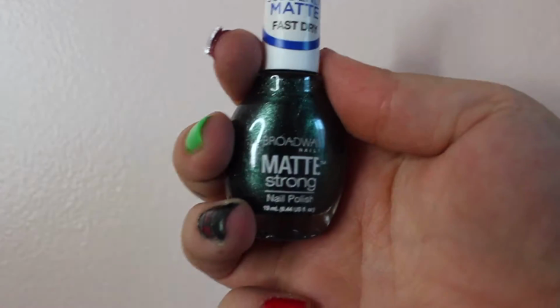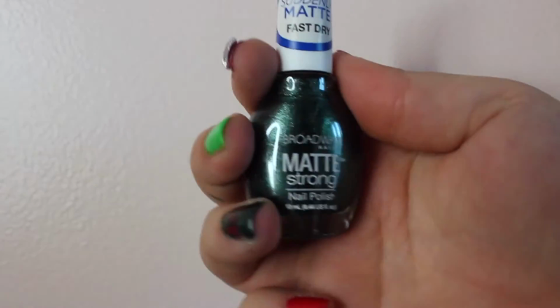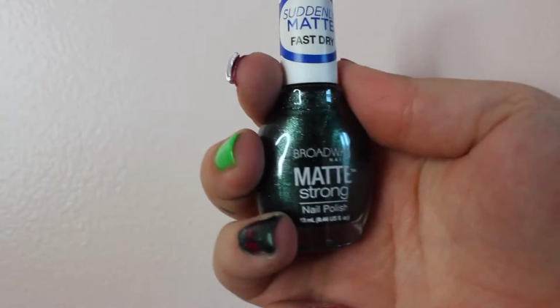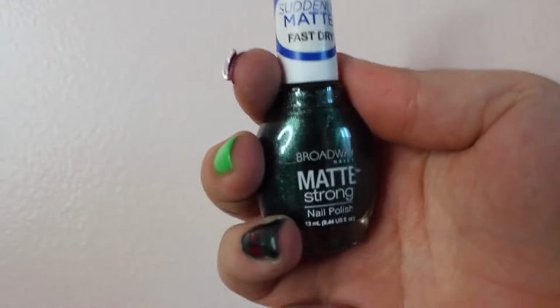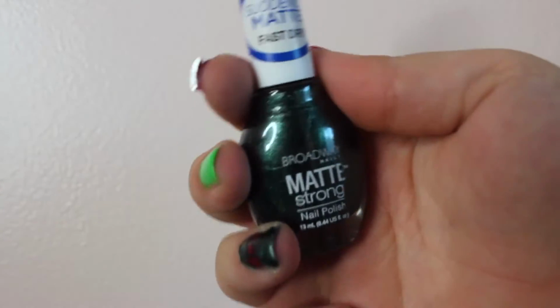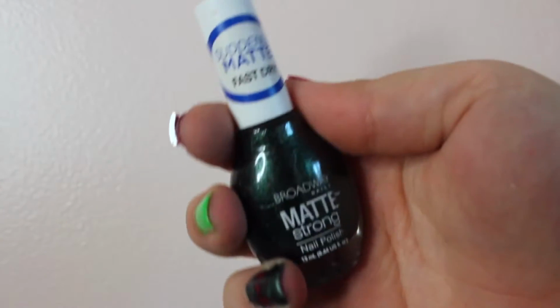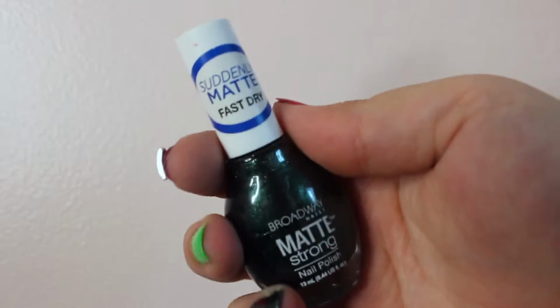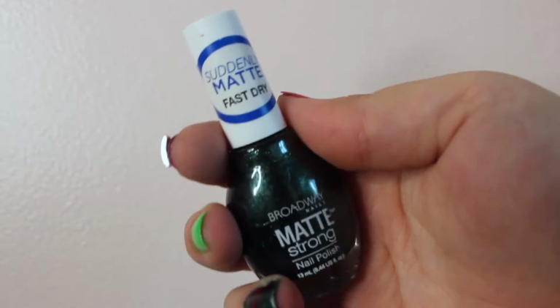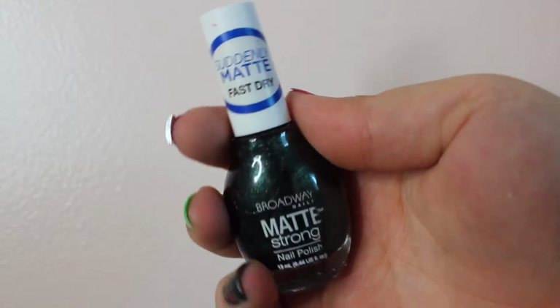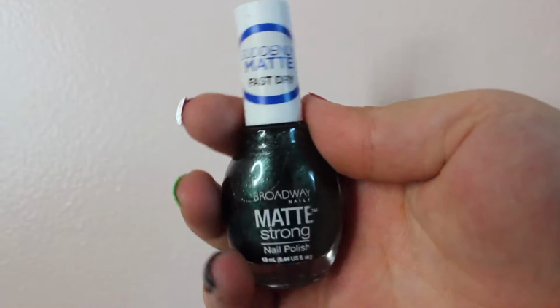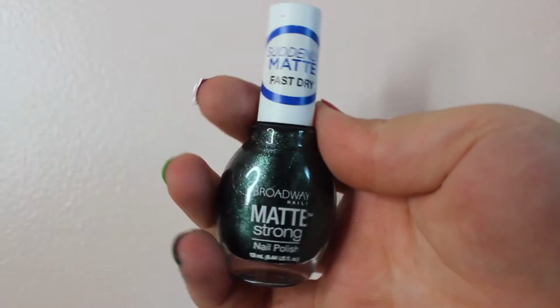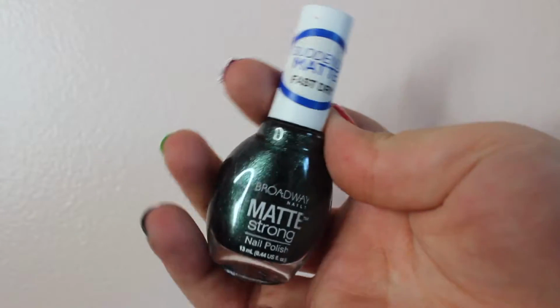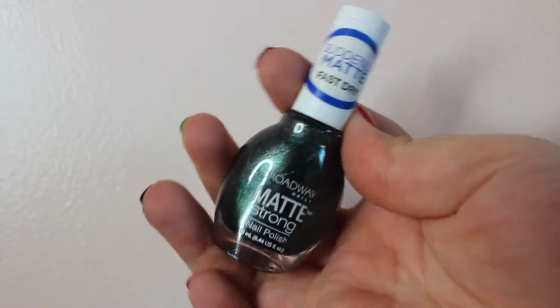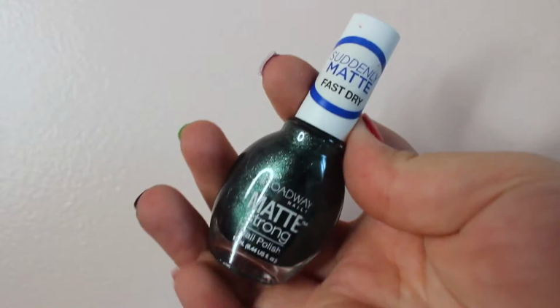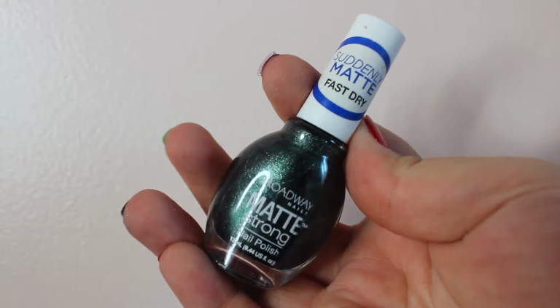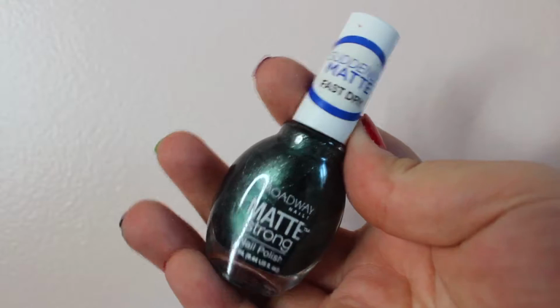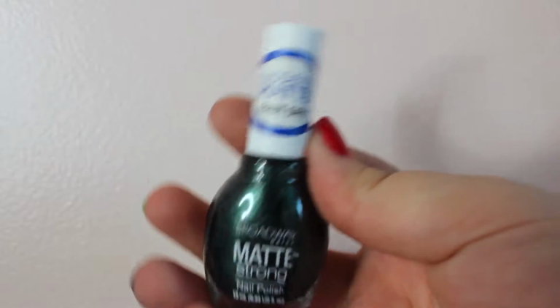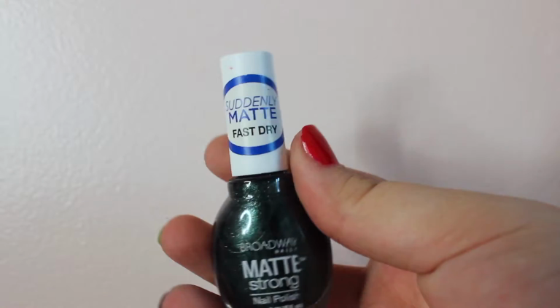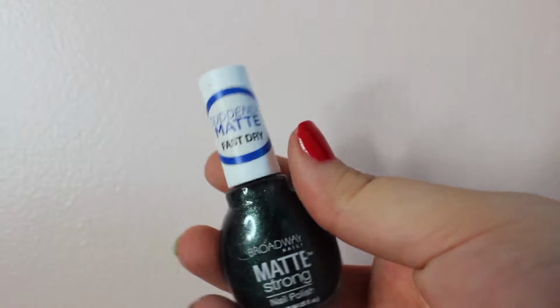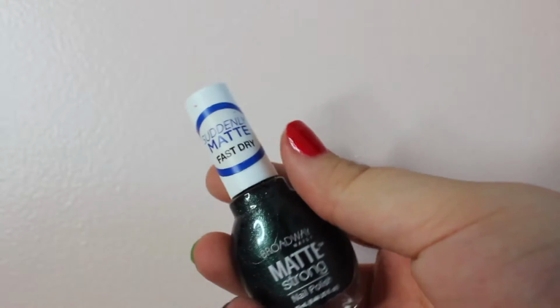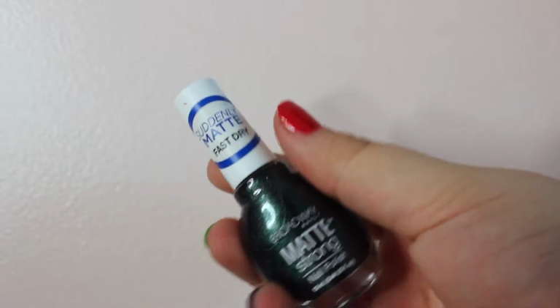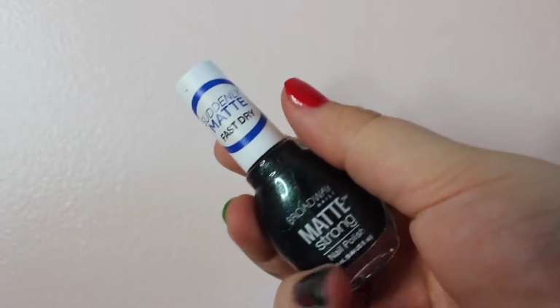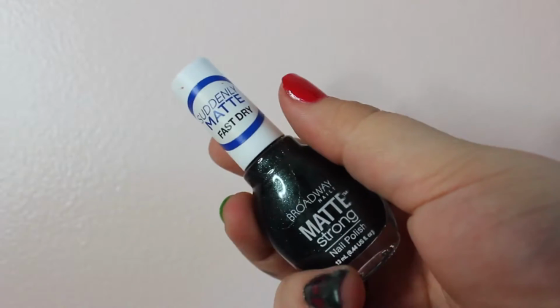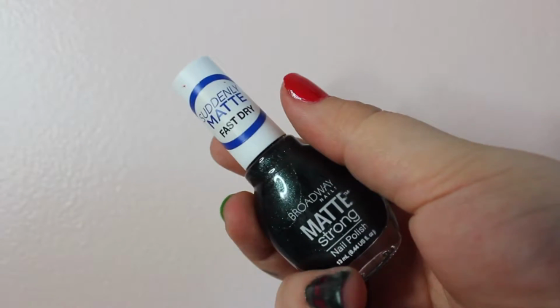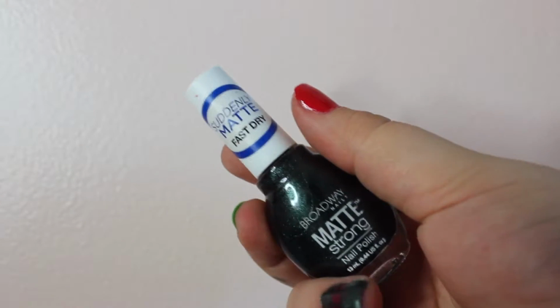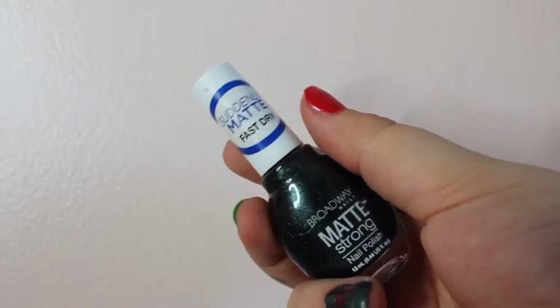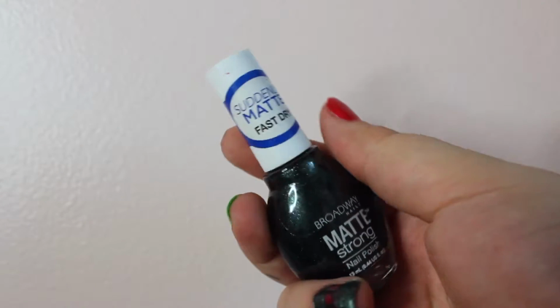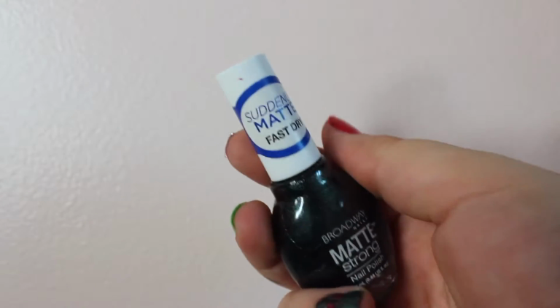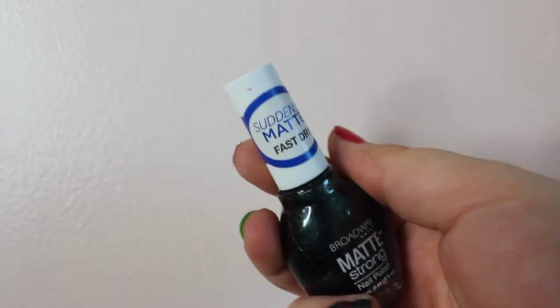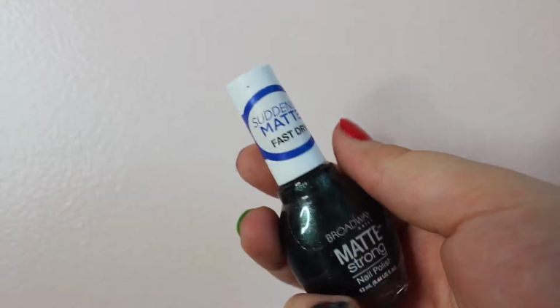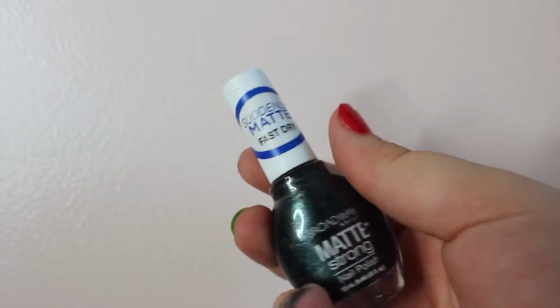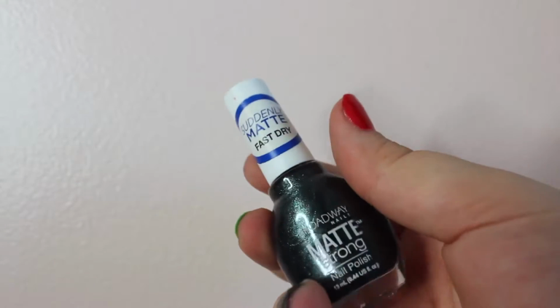For the ring finger, we're also going to be using a Broadway Matt Strong in the color Out for Fashion.